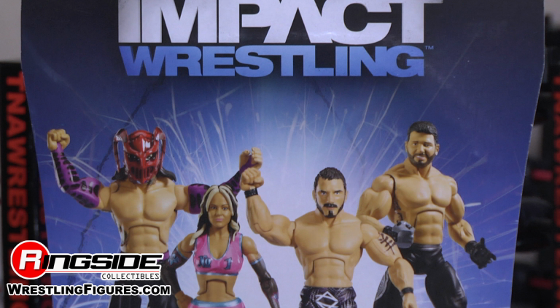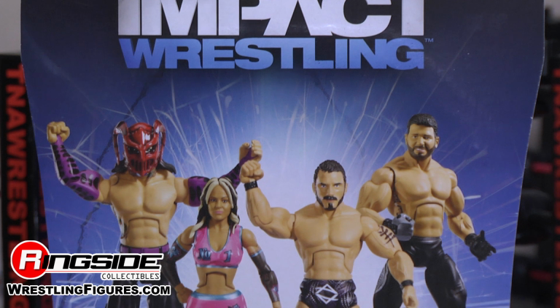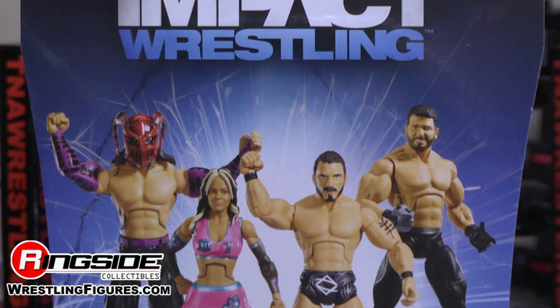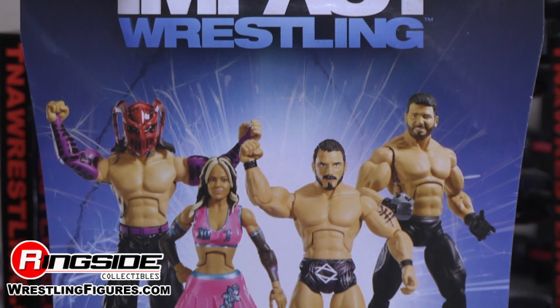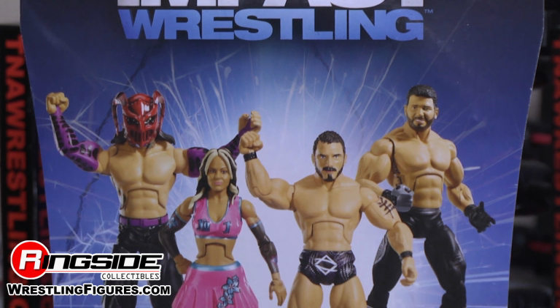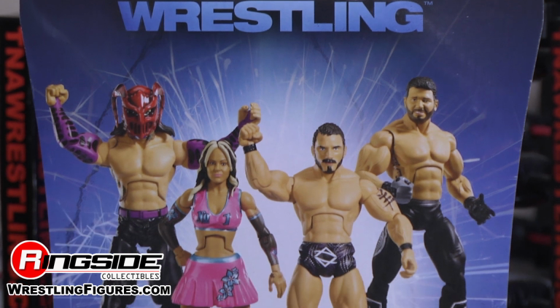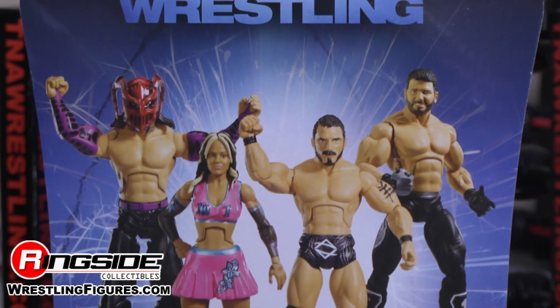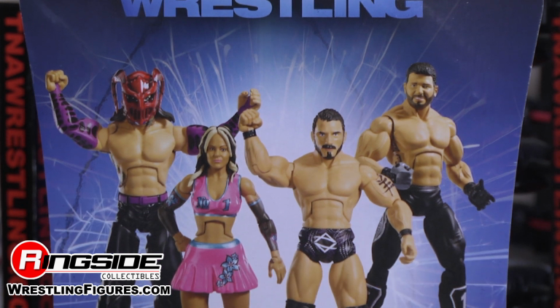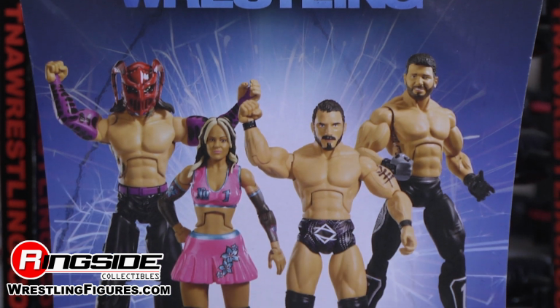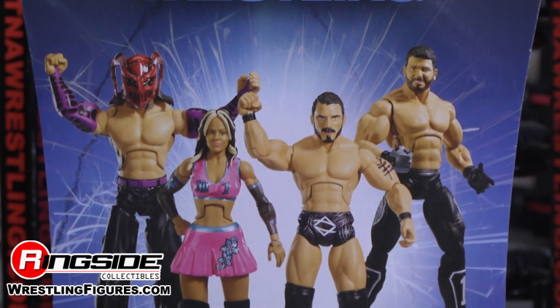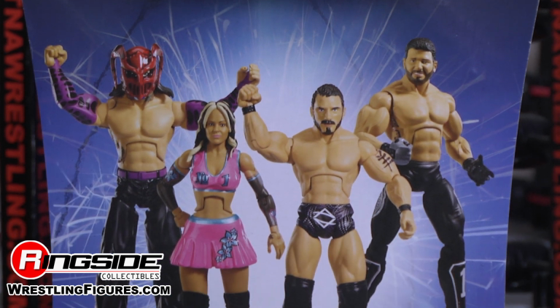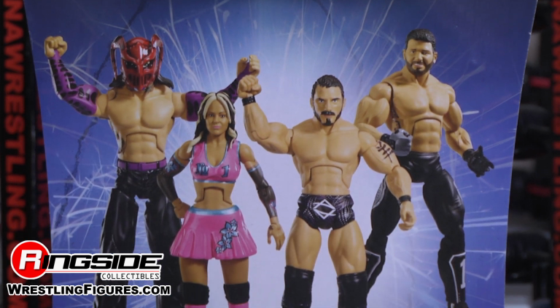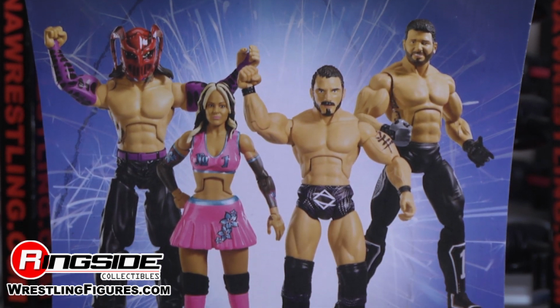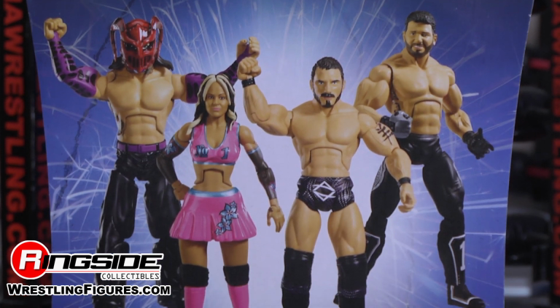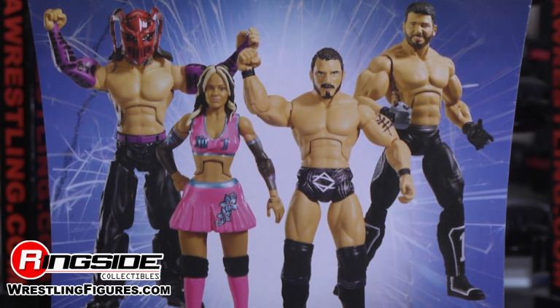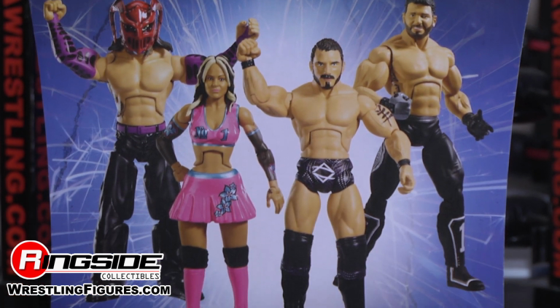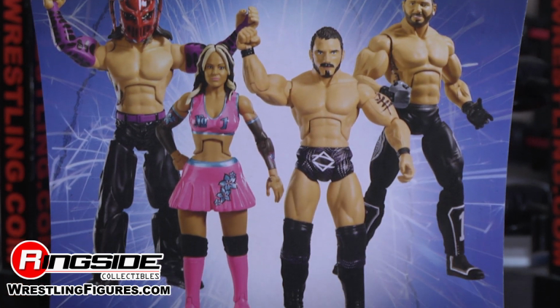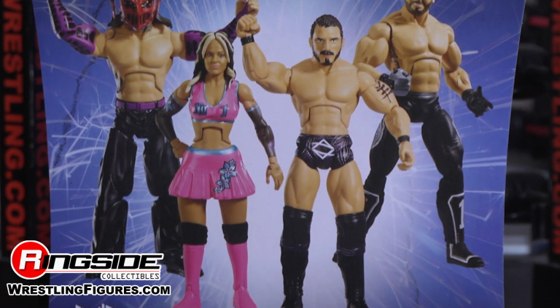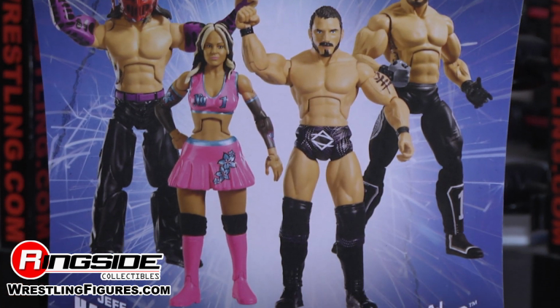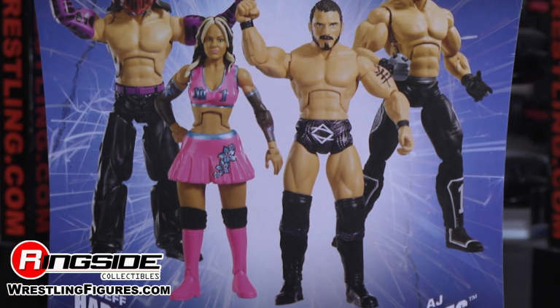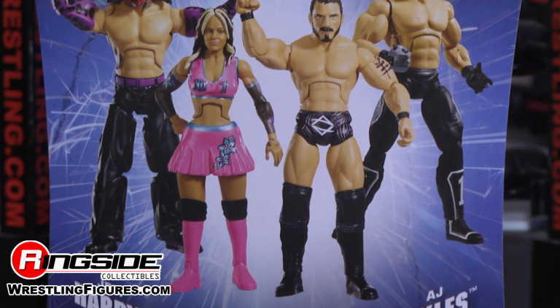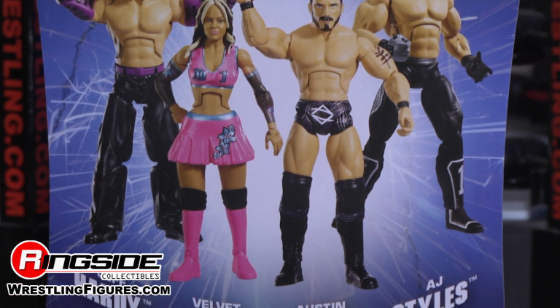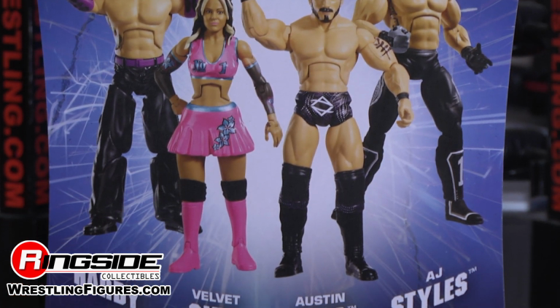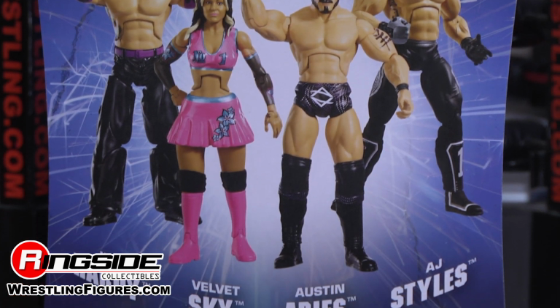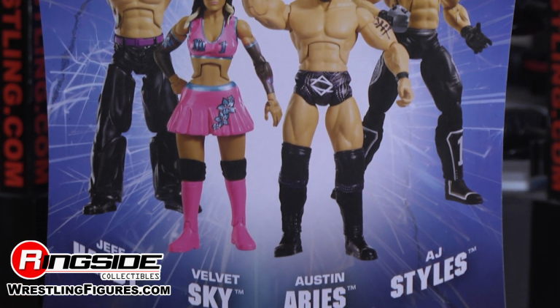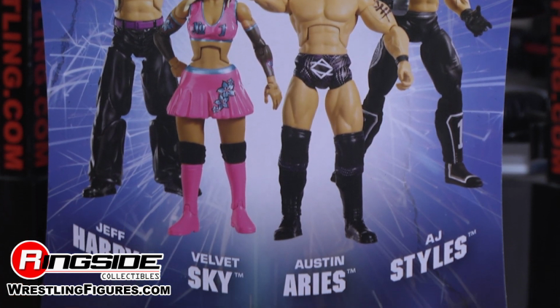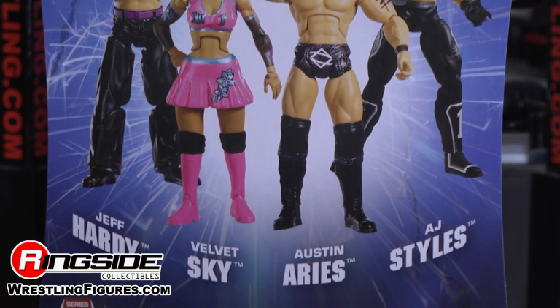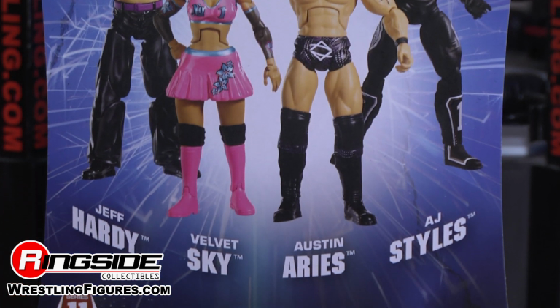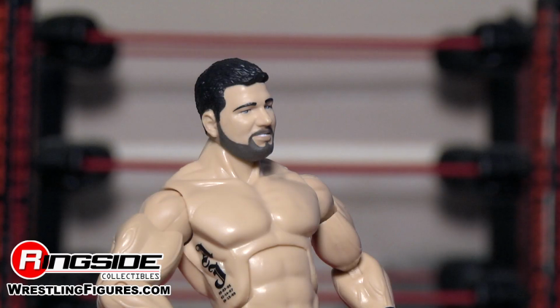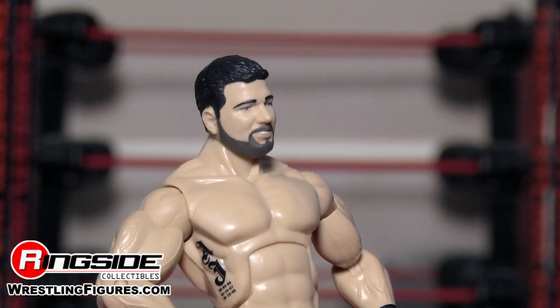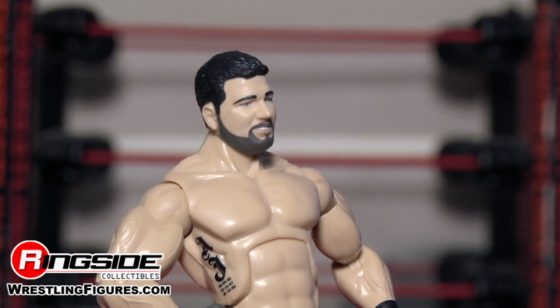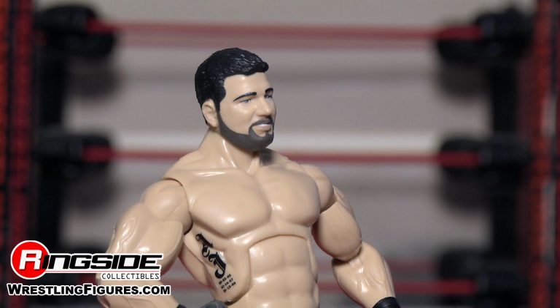AJ sports a brand new head sculpt with black hair, blue eyes and a beard.